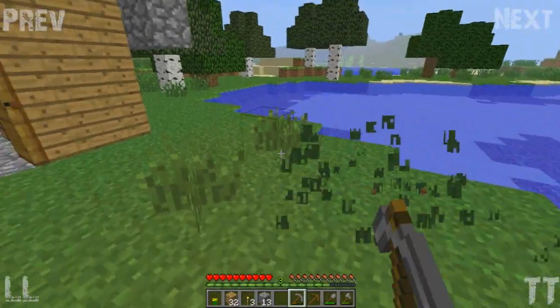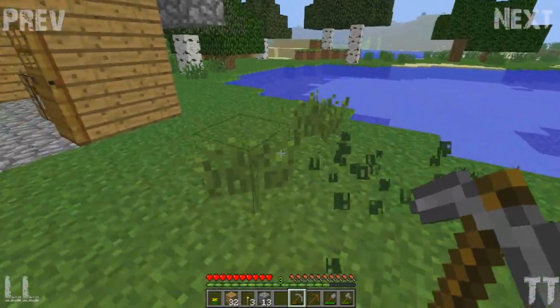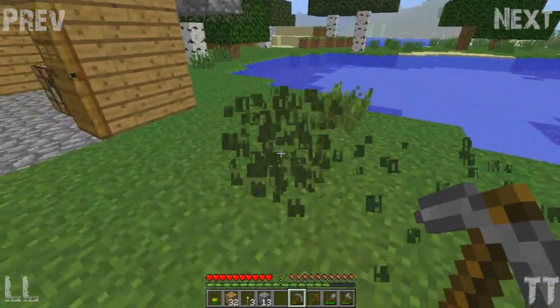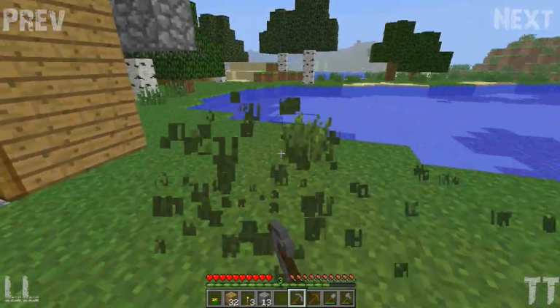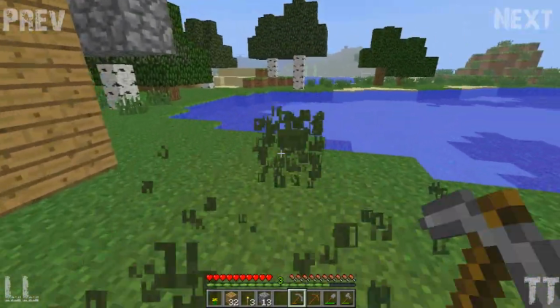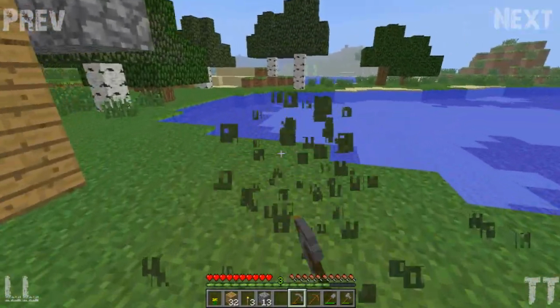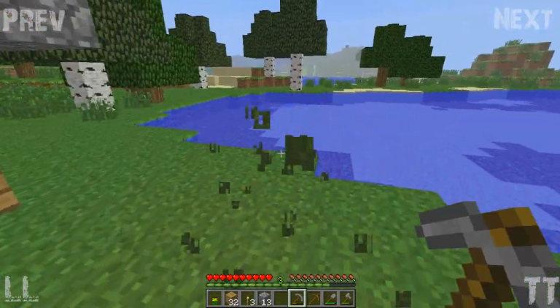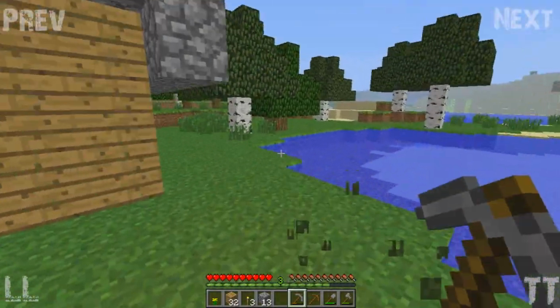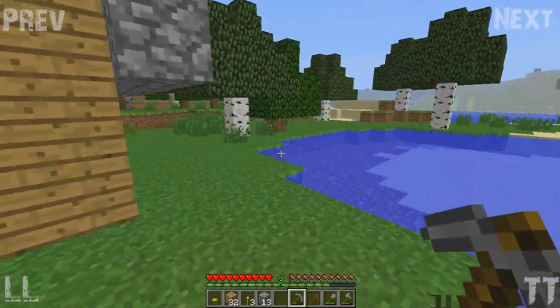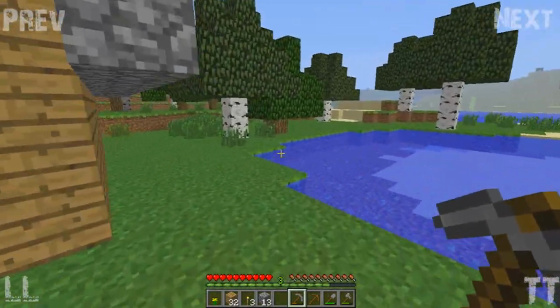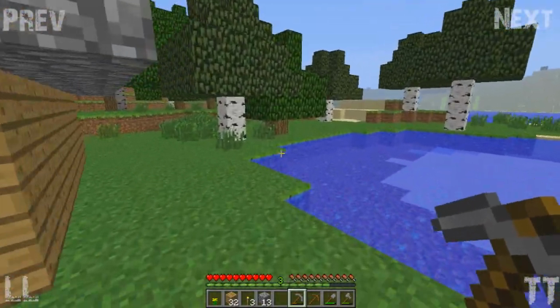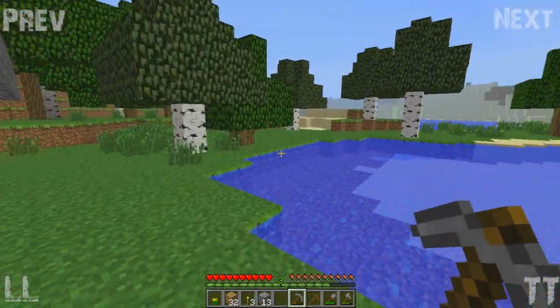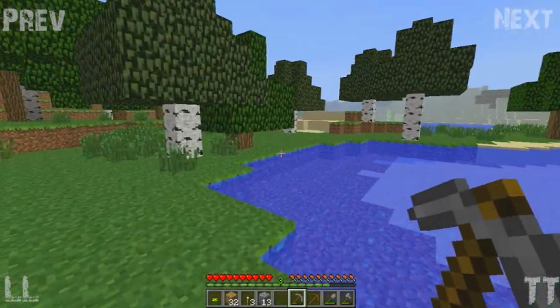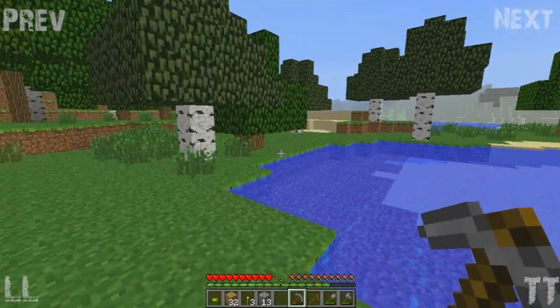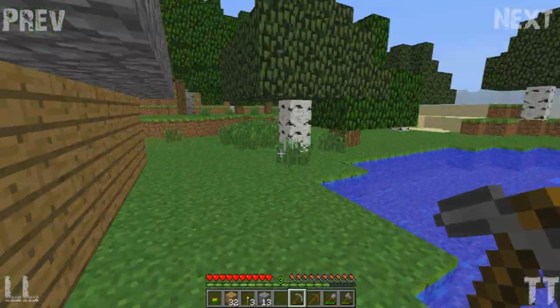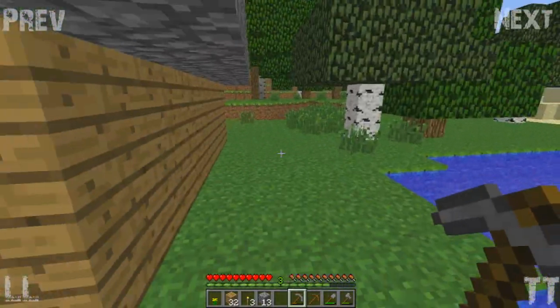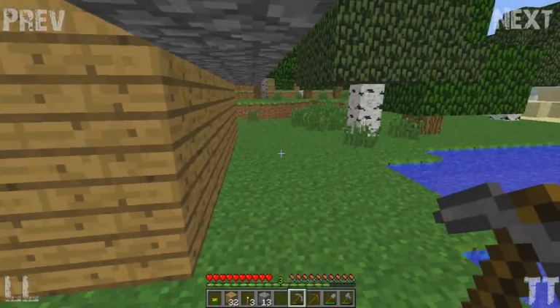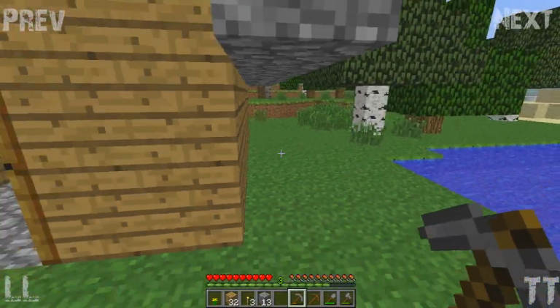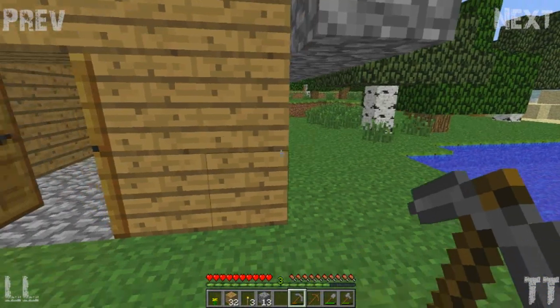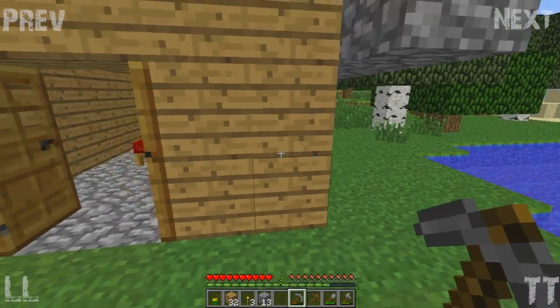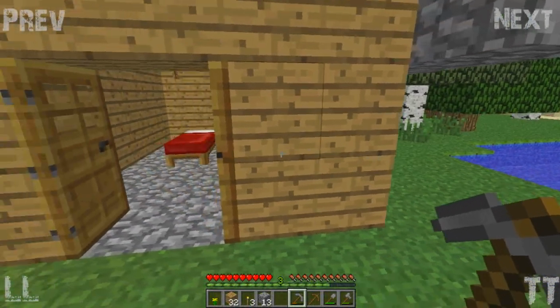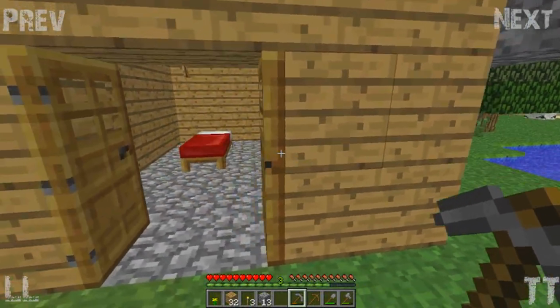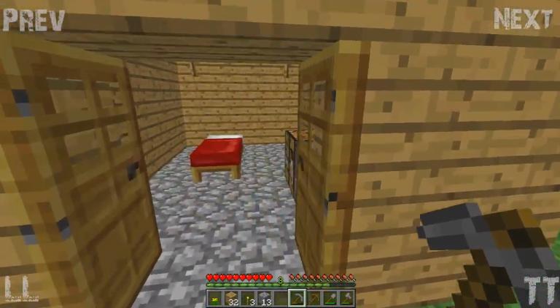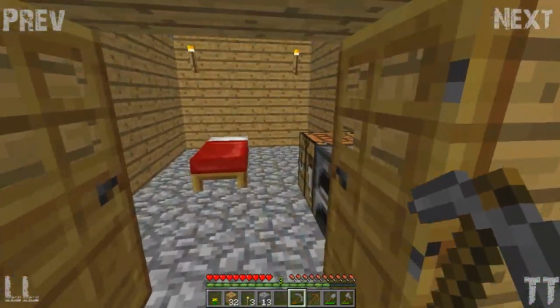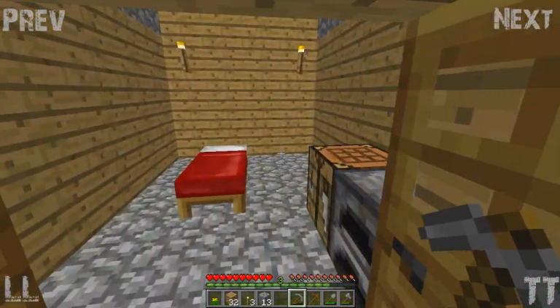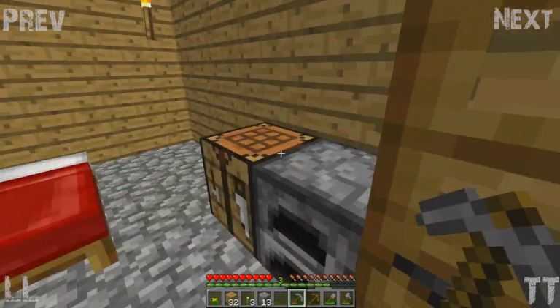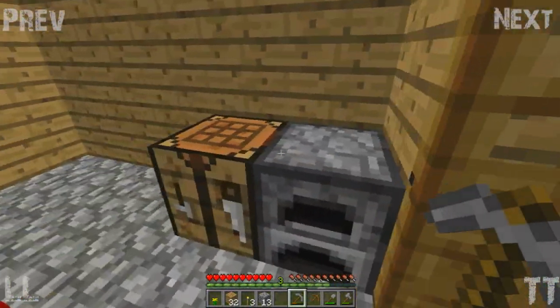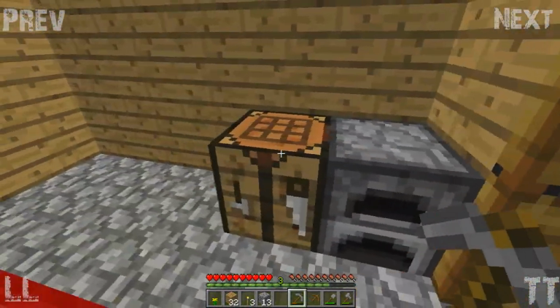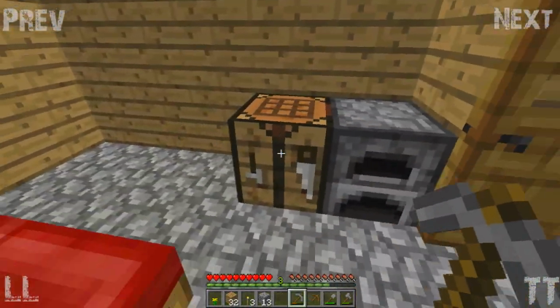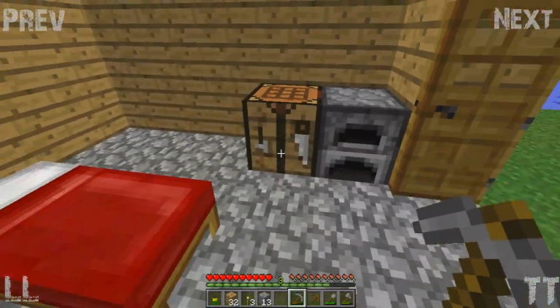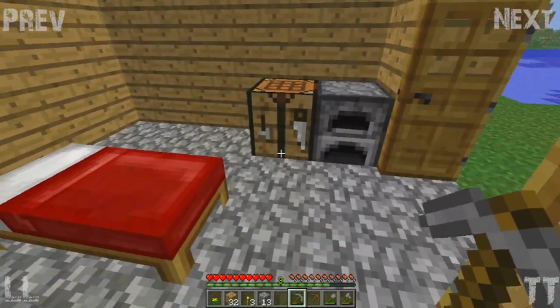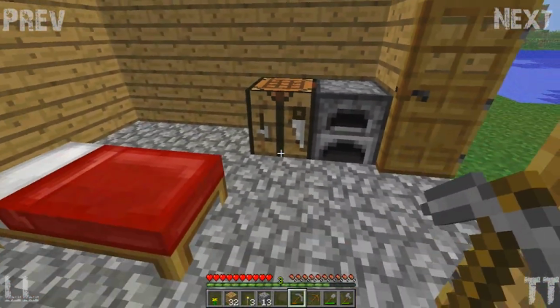And look at this for a view out the front. I think we'll get rid of this grass and make it a beach — just a beach house.